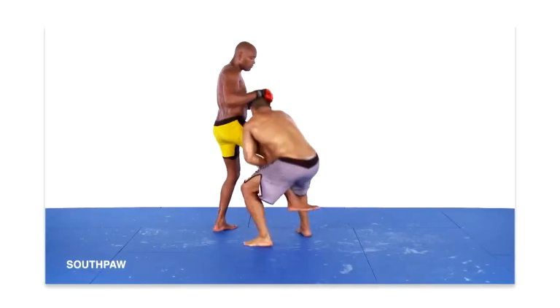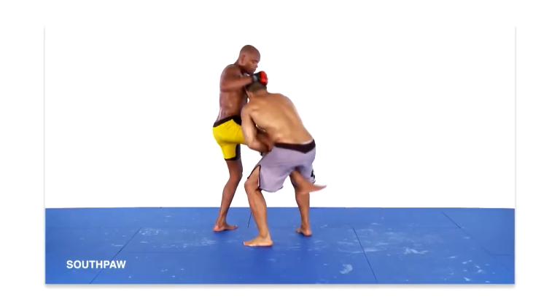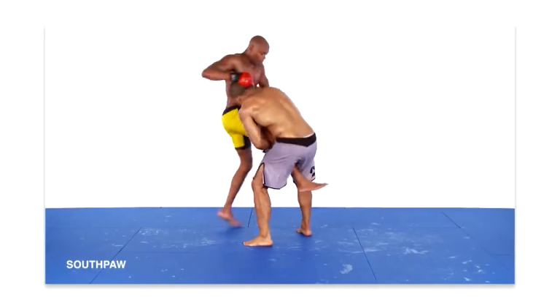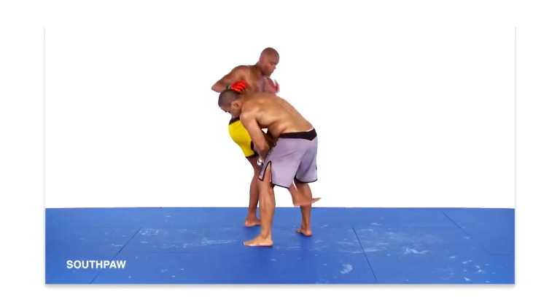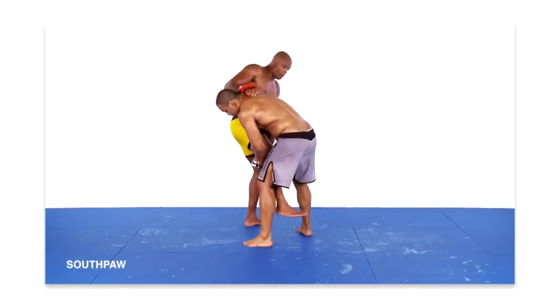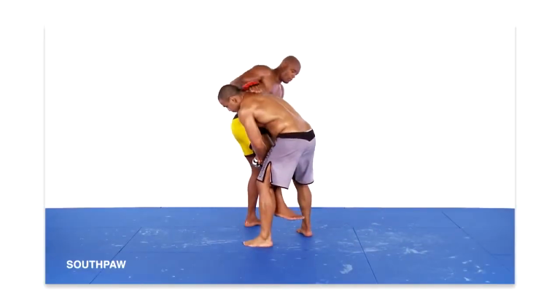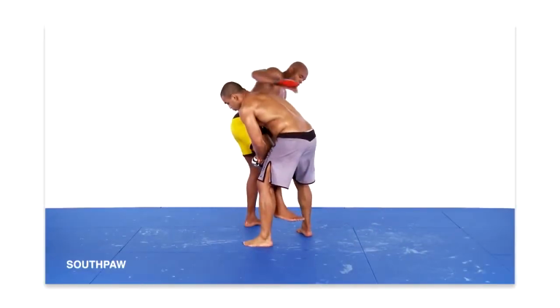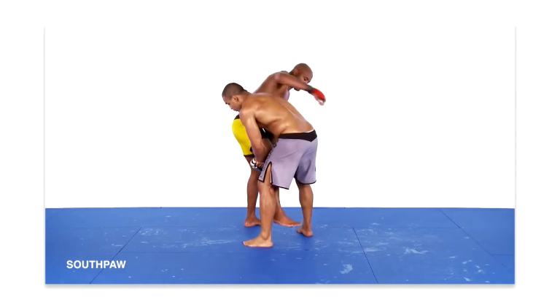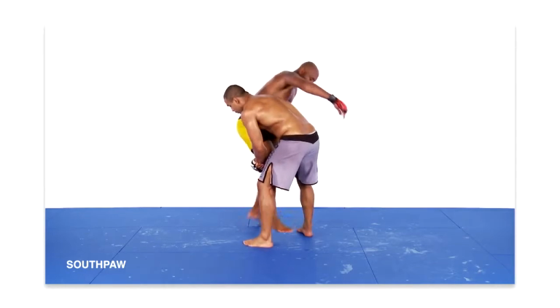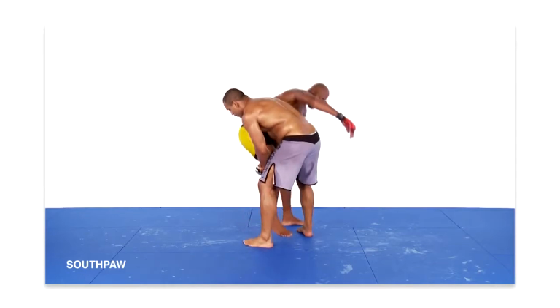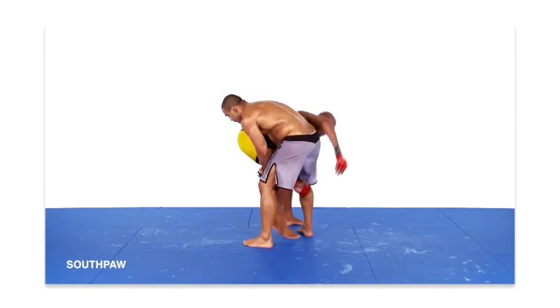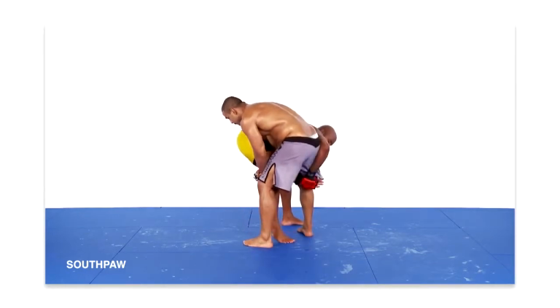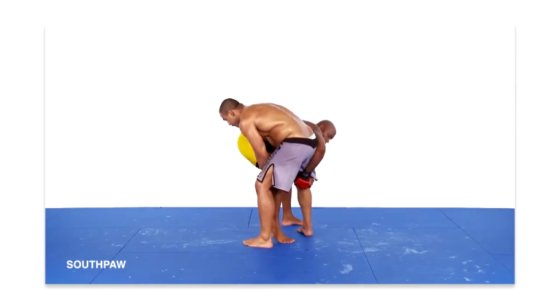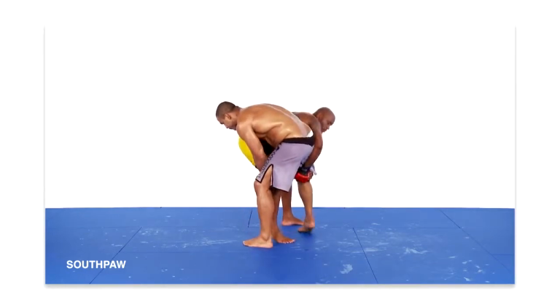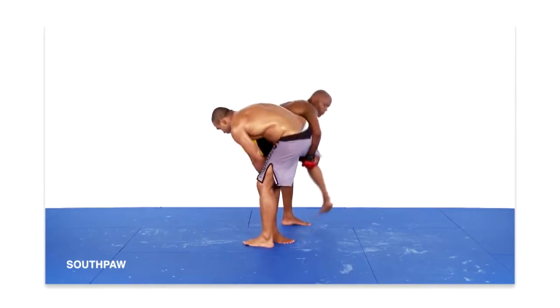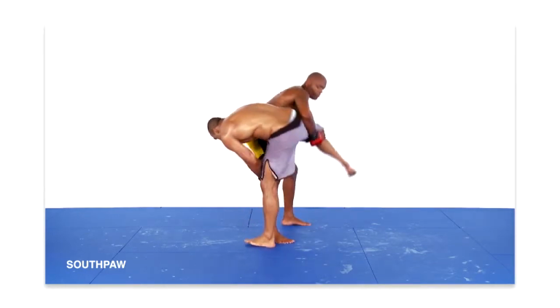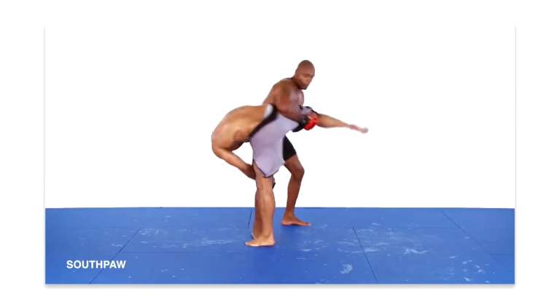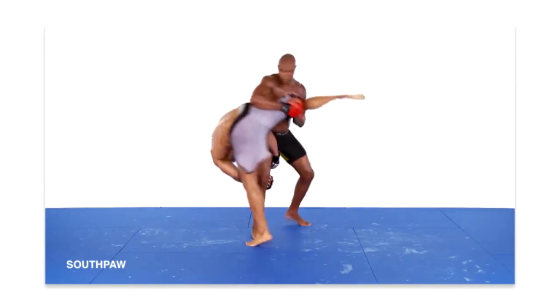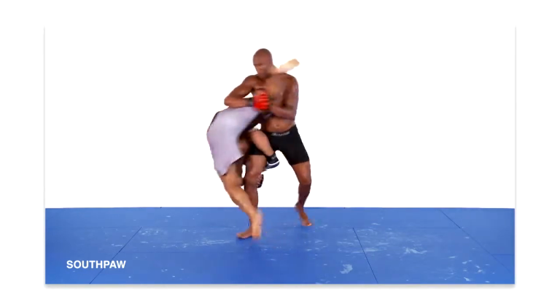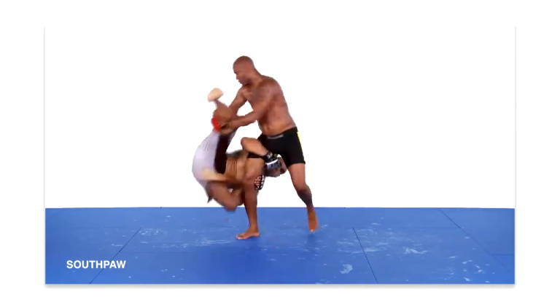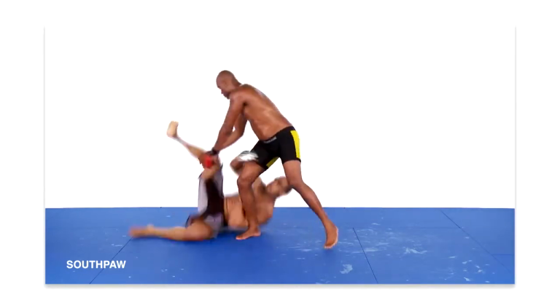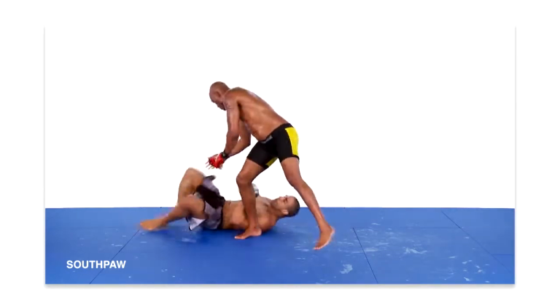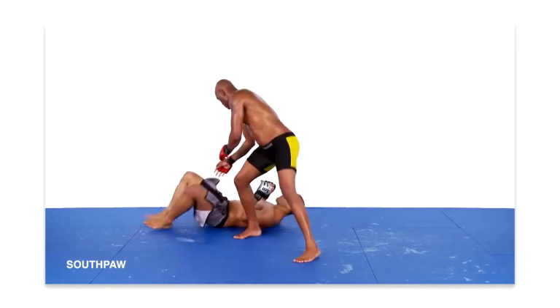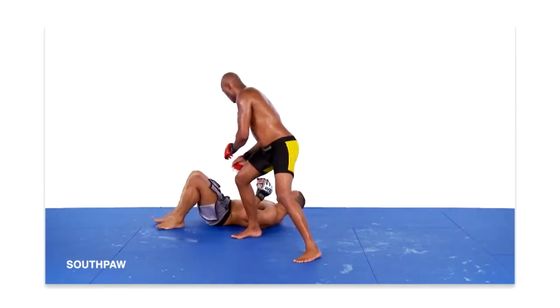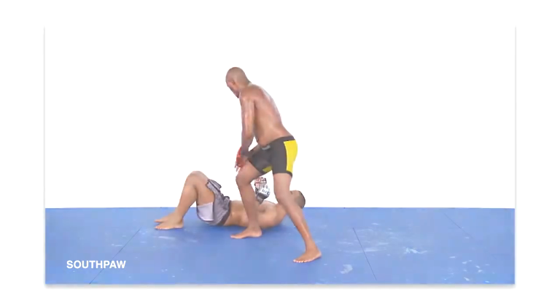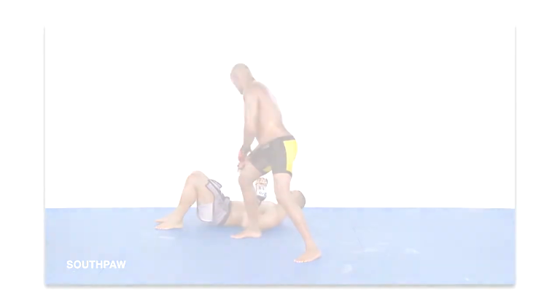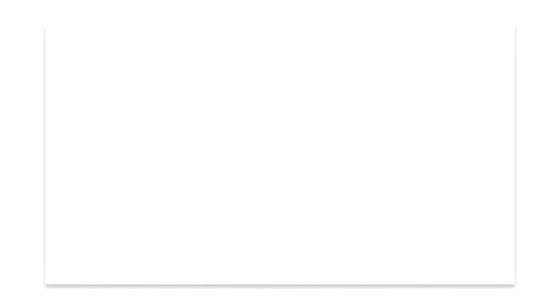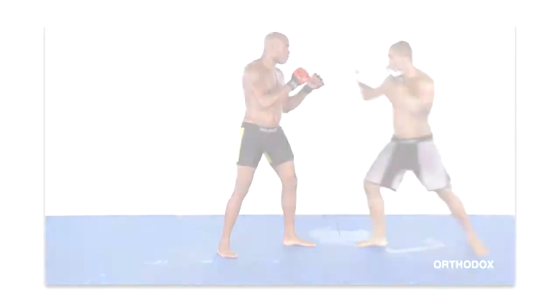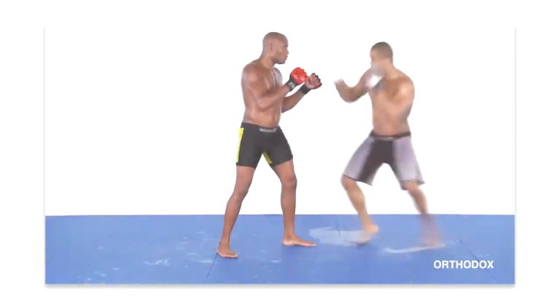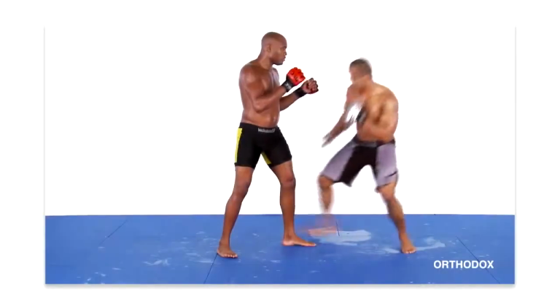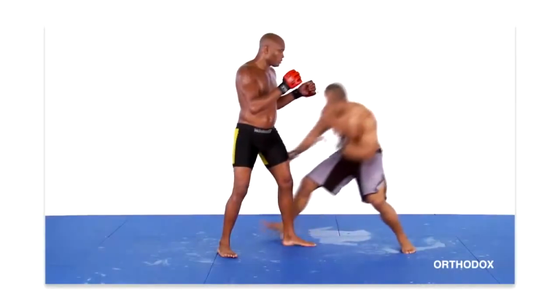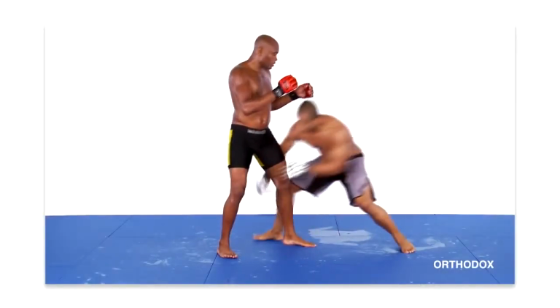This is an excellent technique because it not only allows you to escape the single leg takedown, but it also puts your opponent on the mat.